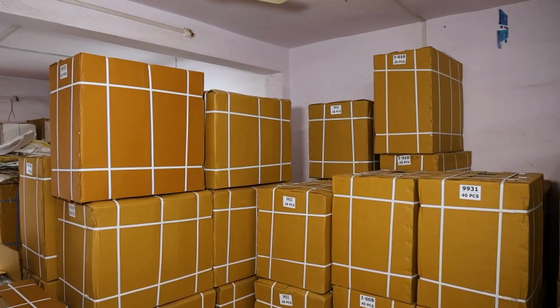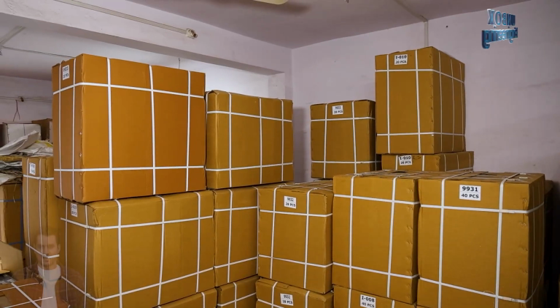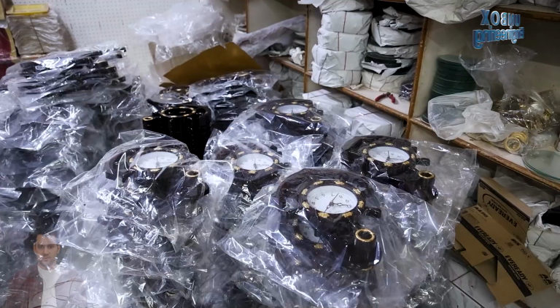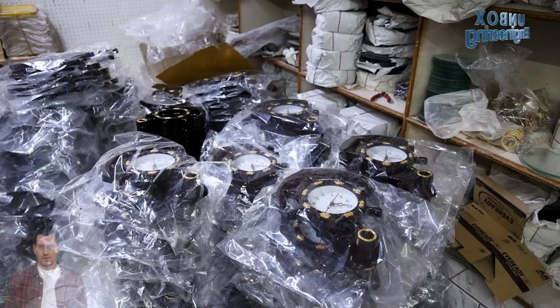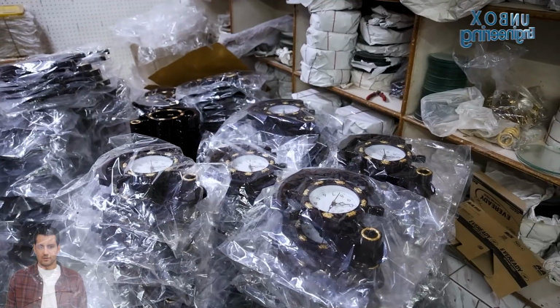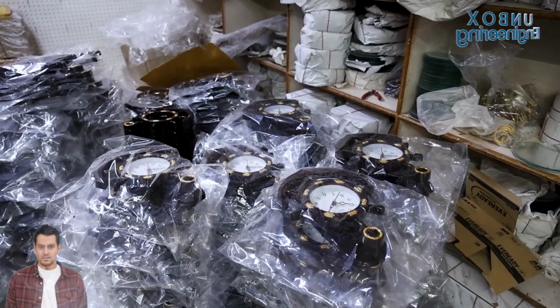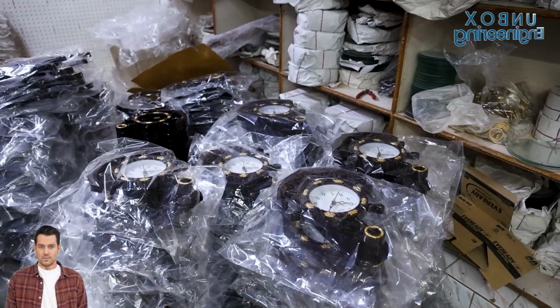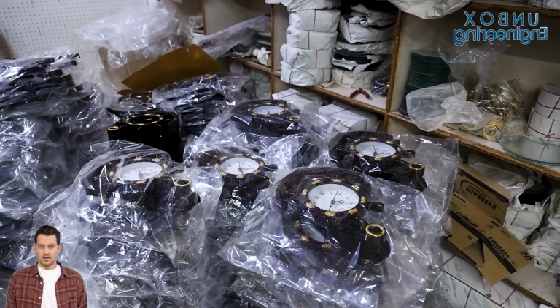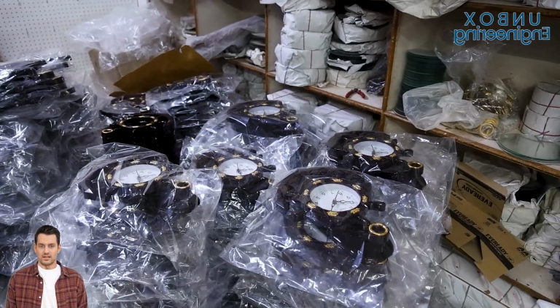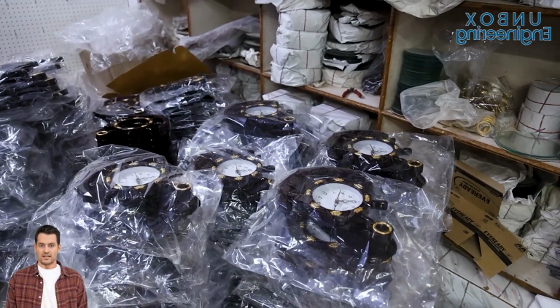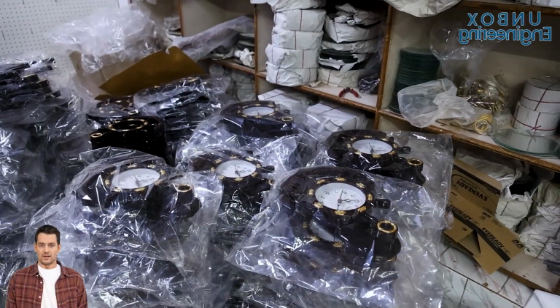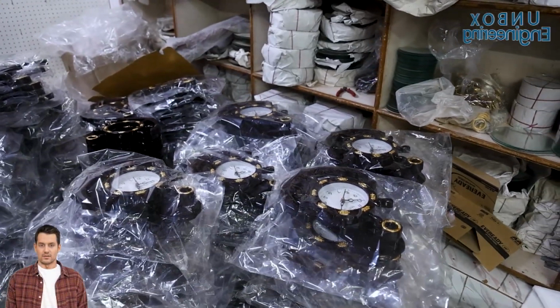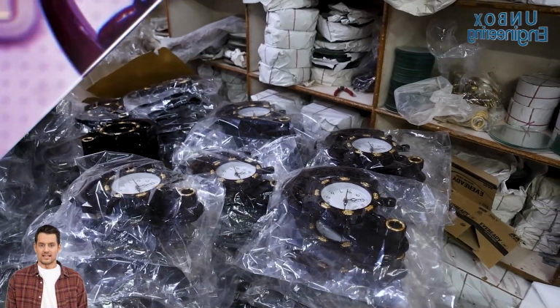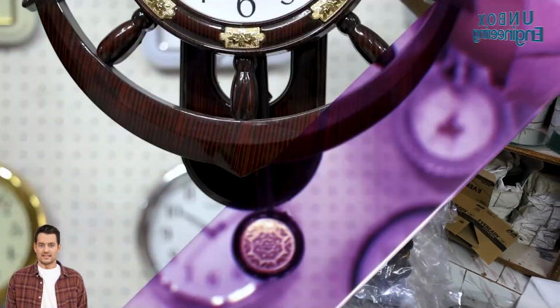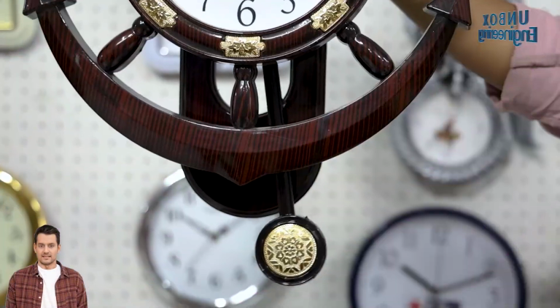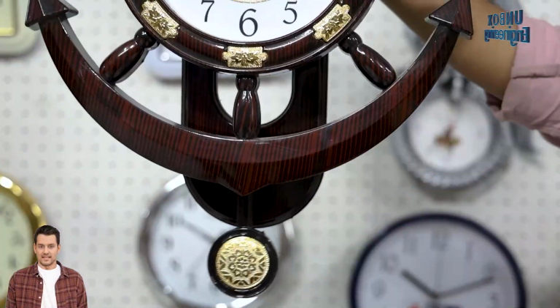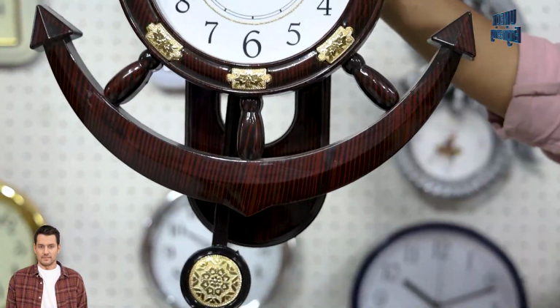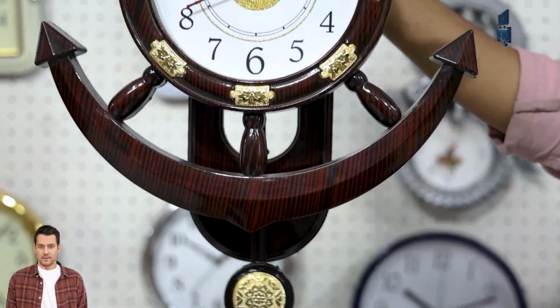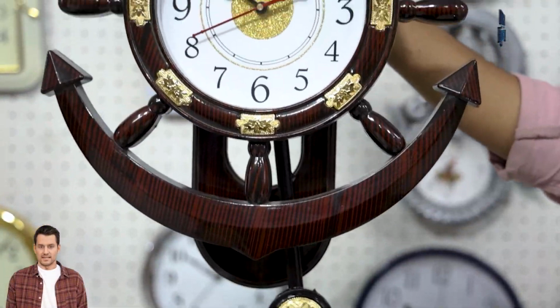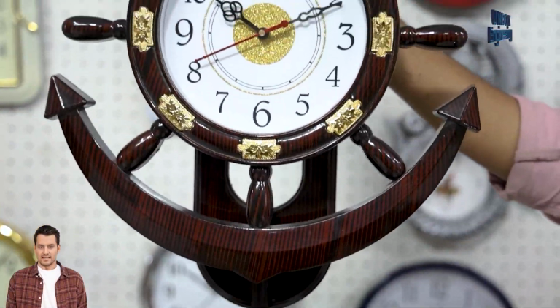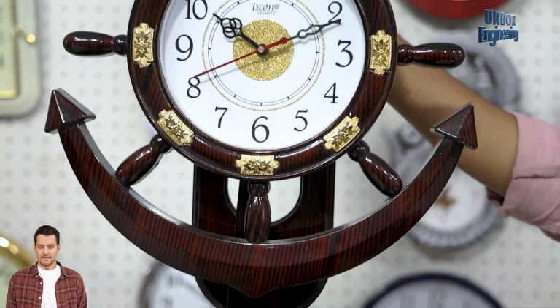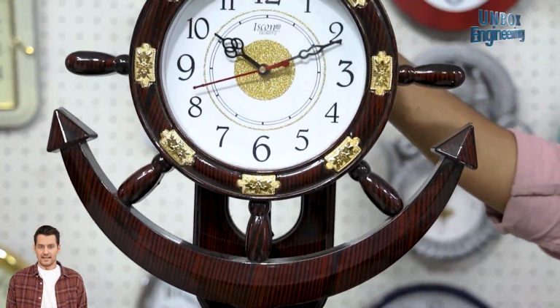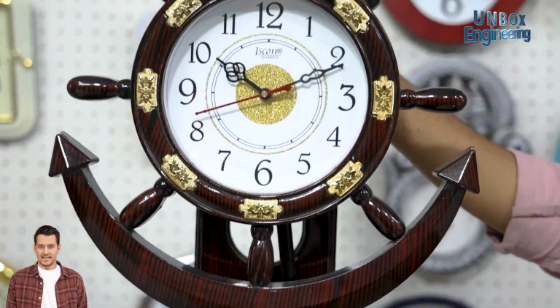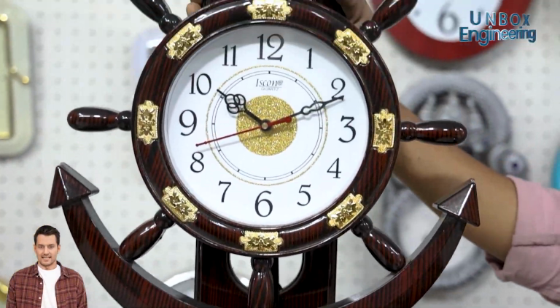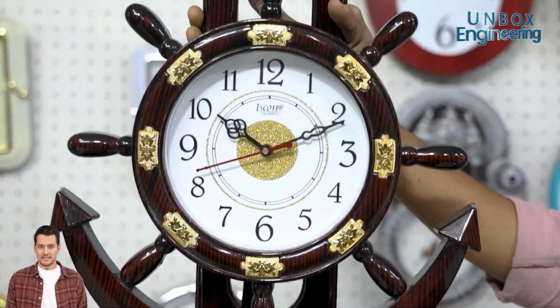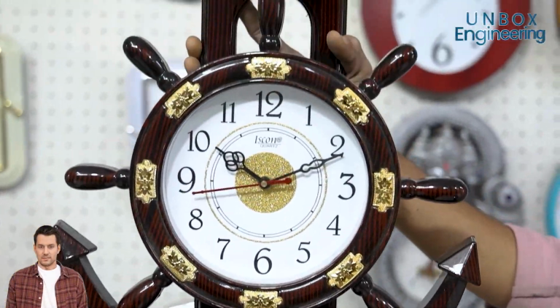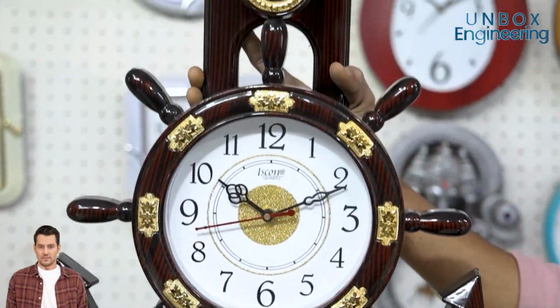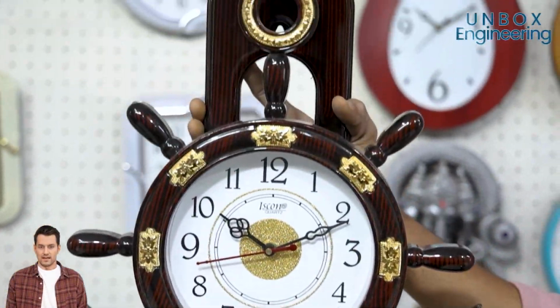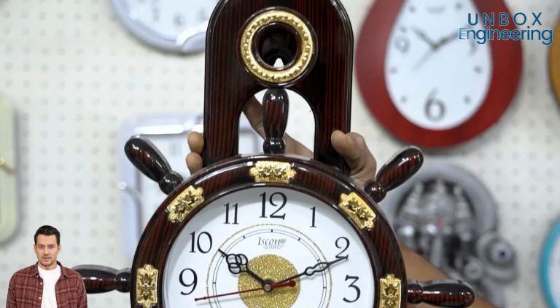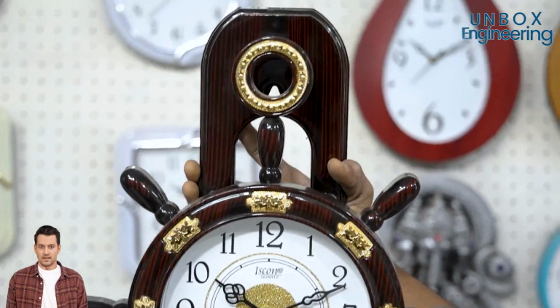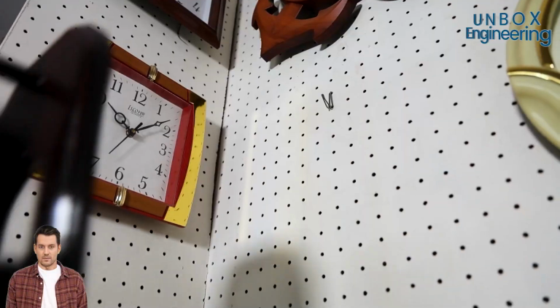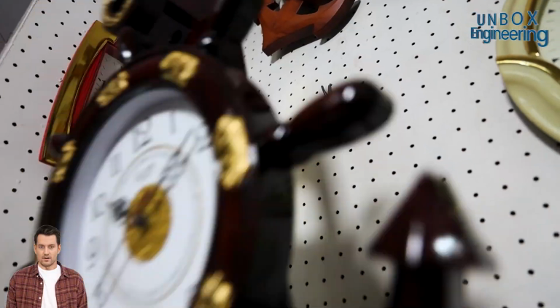After all, your wall clock is all set, ticking perfectly, and adding that sleek vibe to any wall.